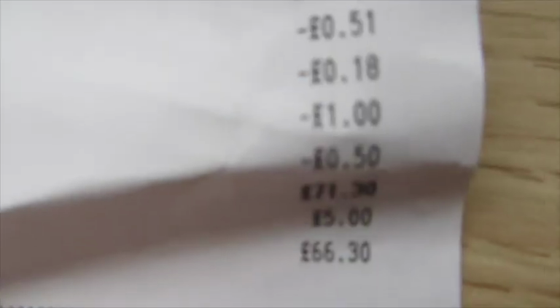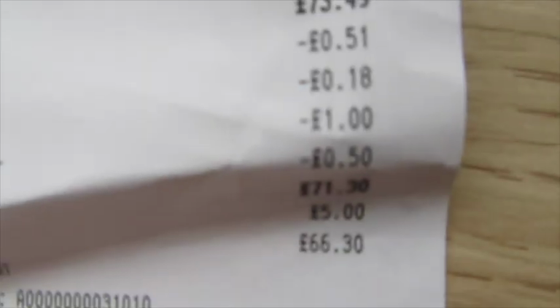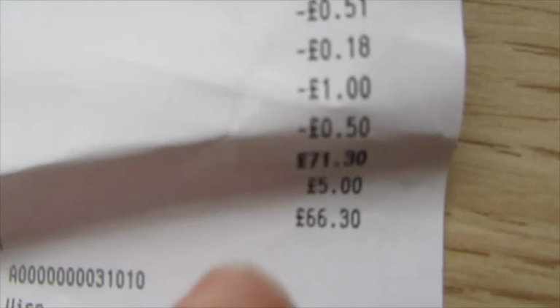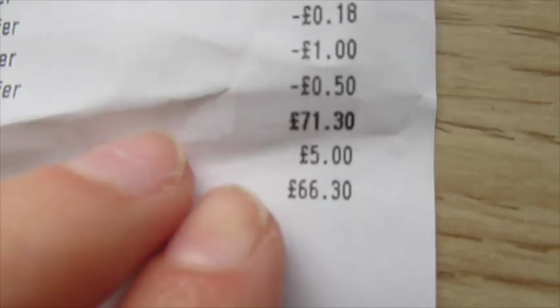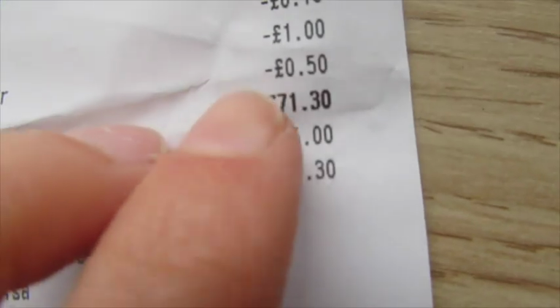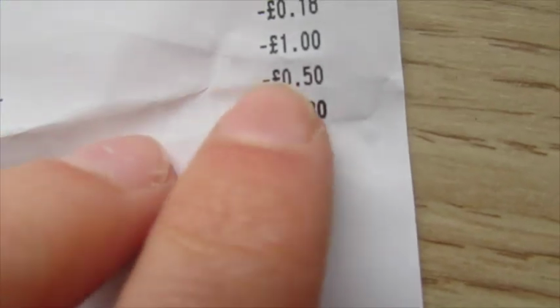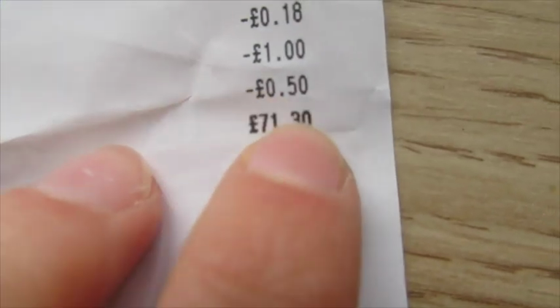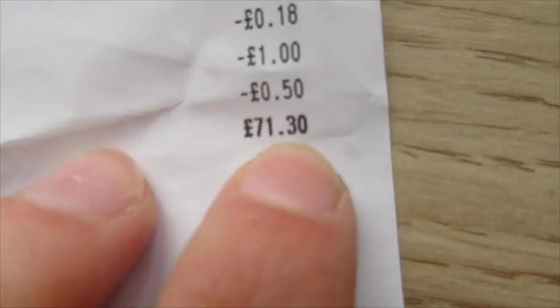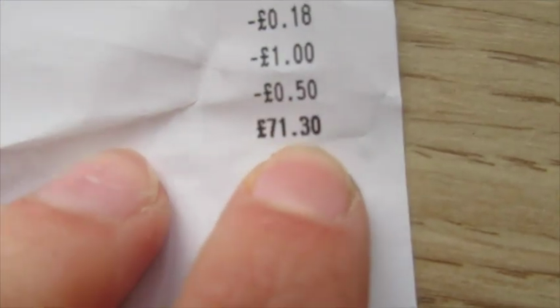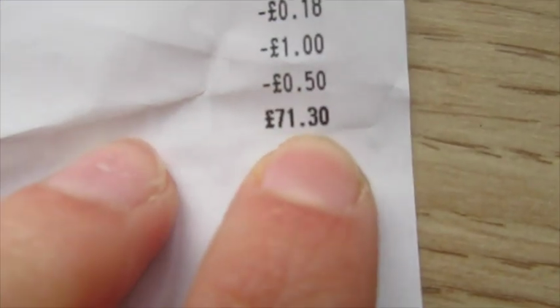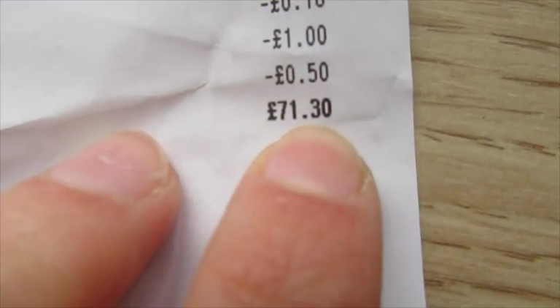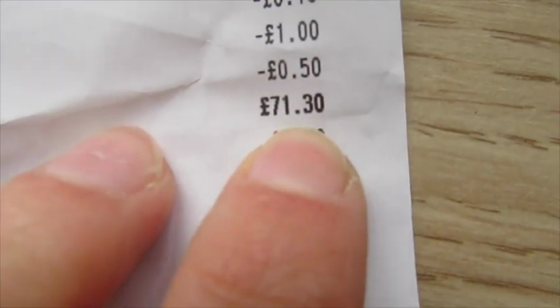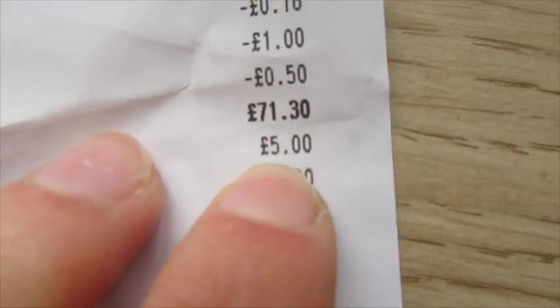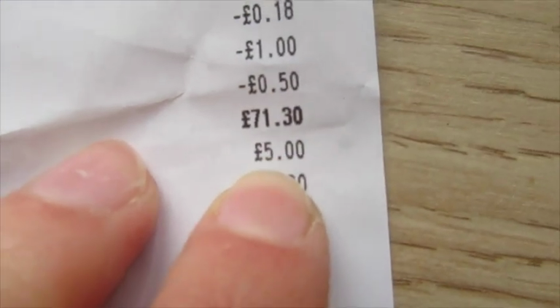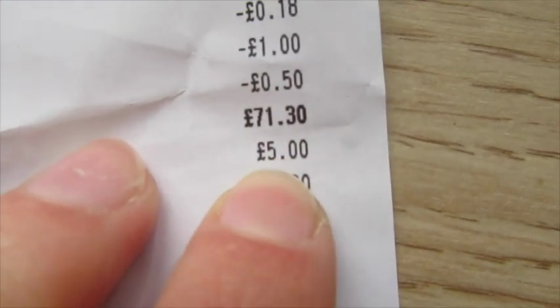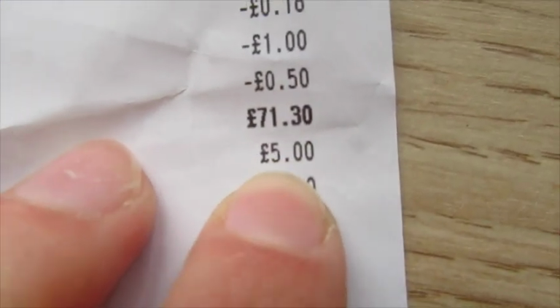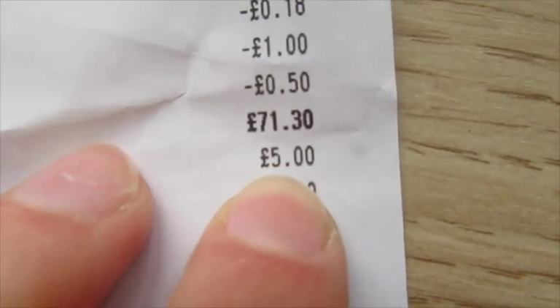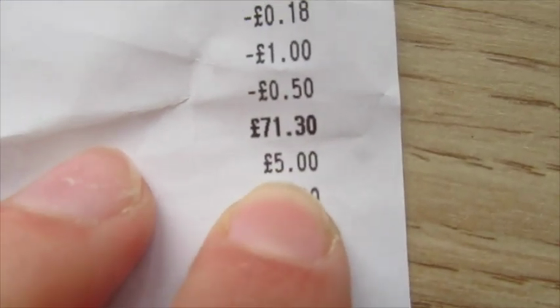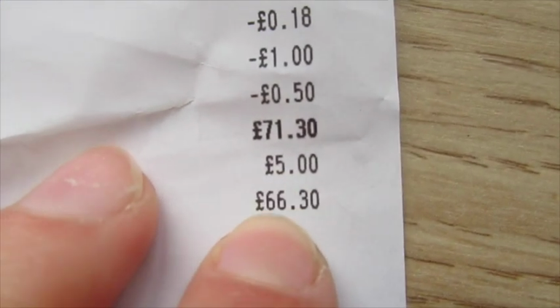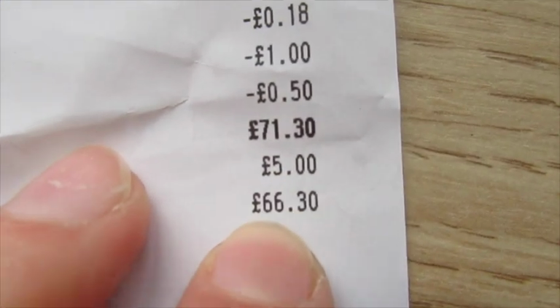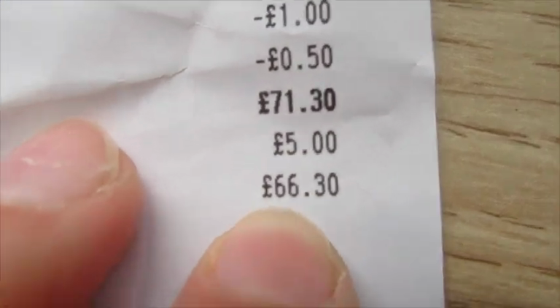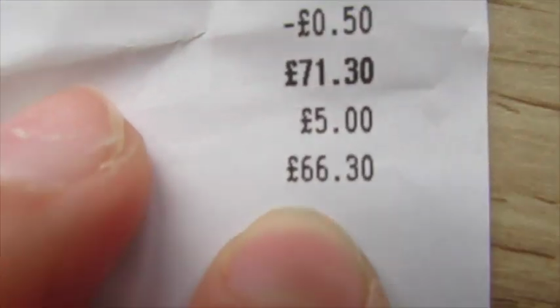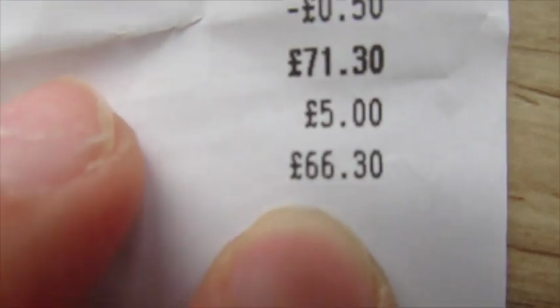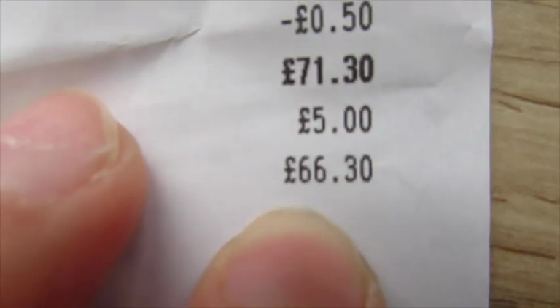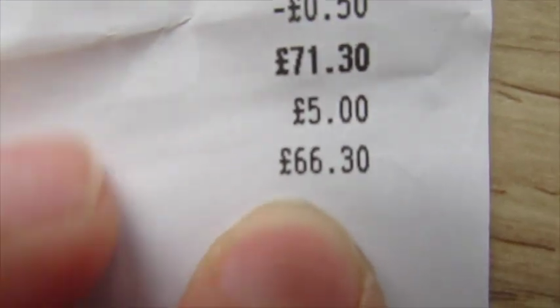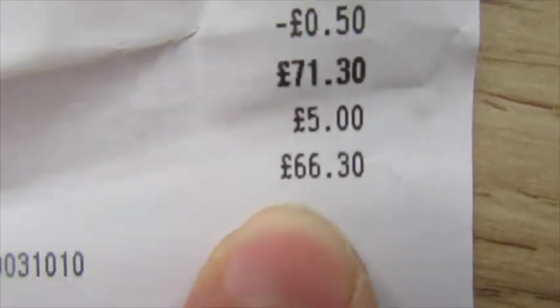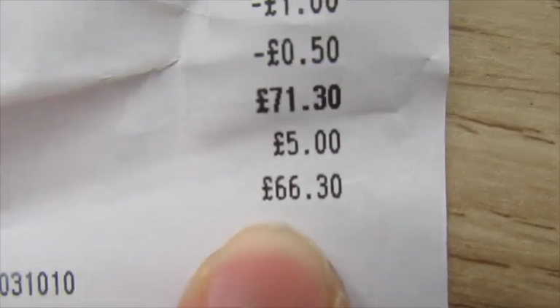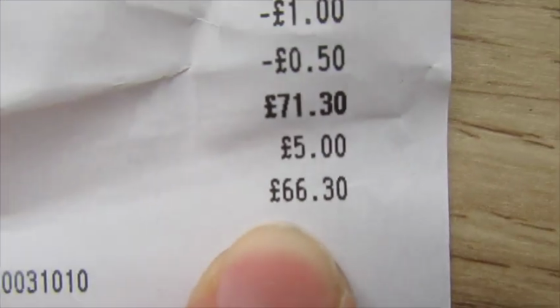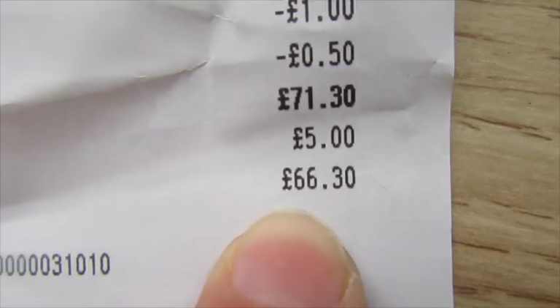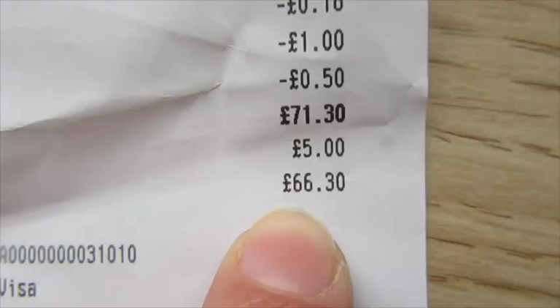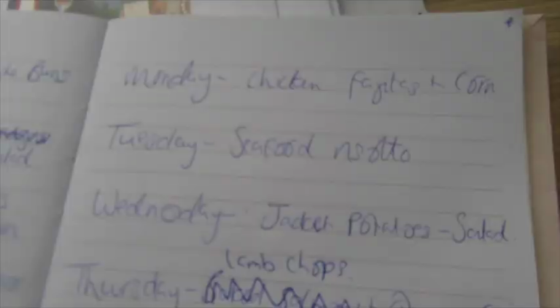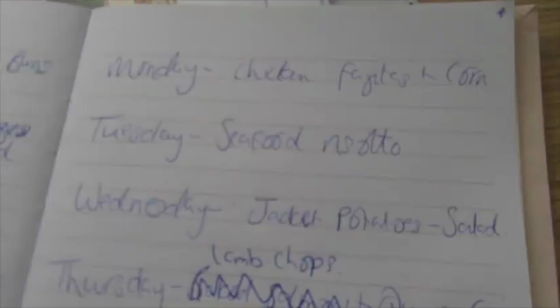My total was £71.30 and then I had a £5 voucher, so my total came to £66.30.